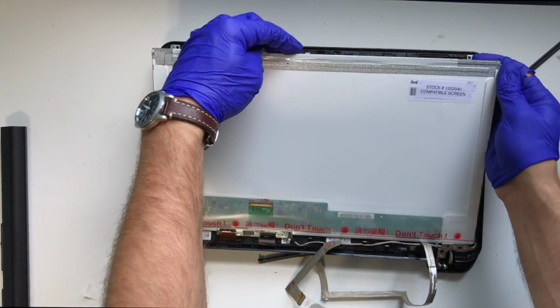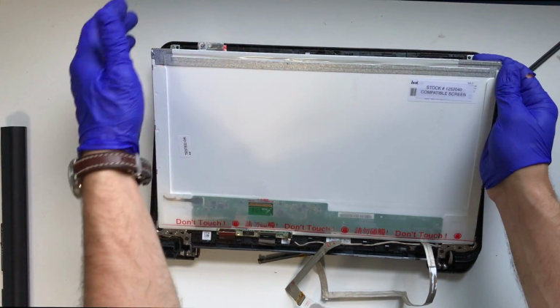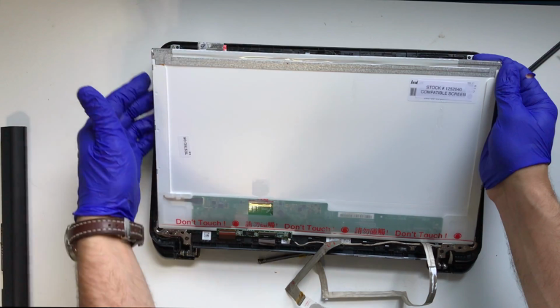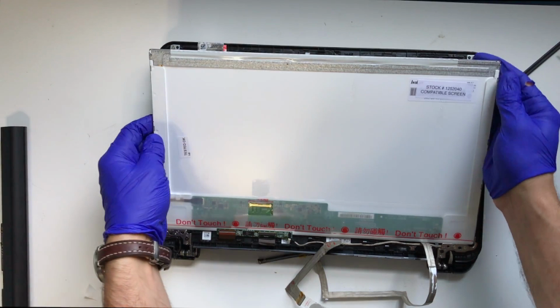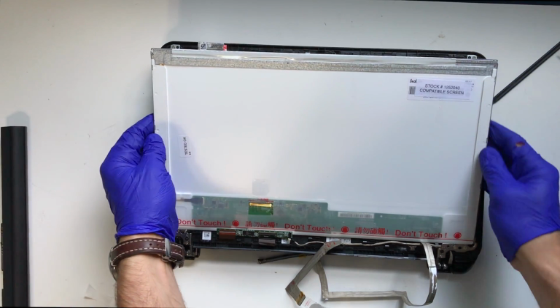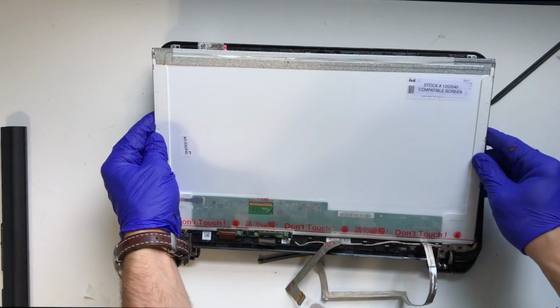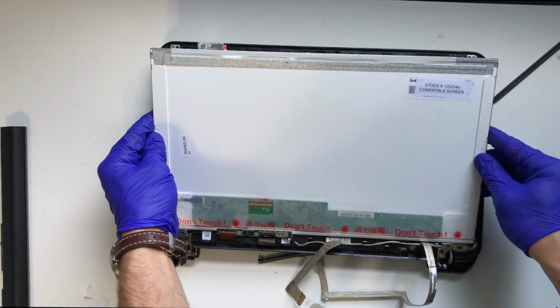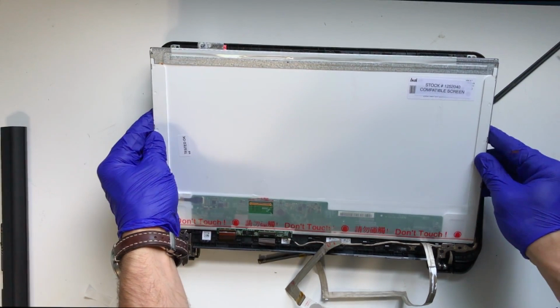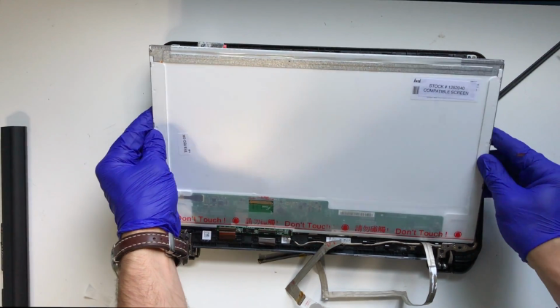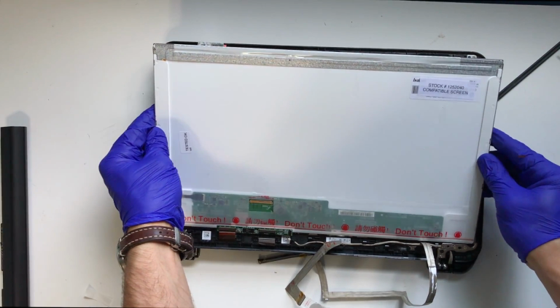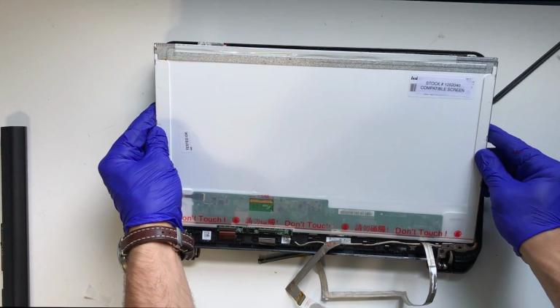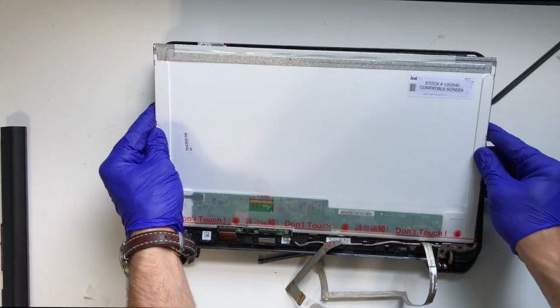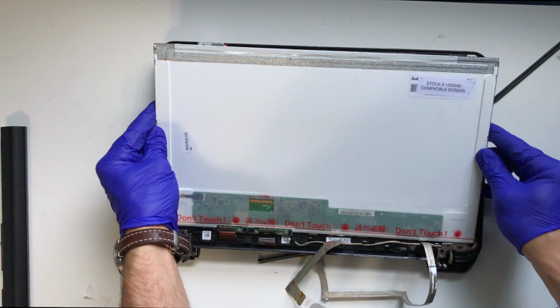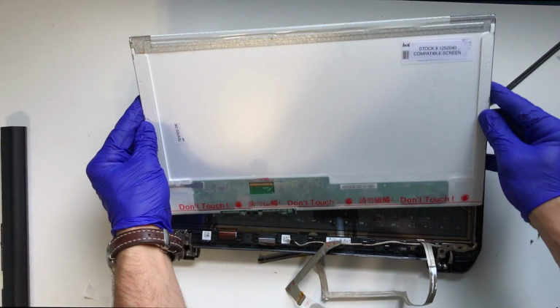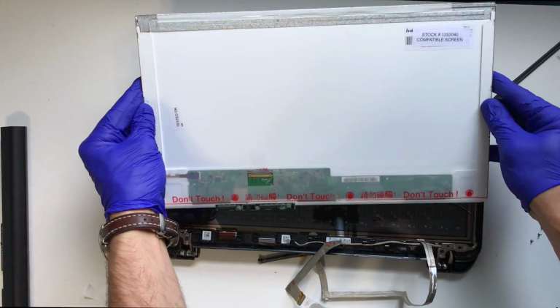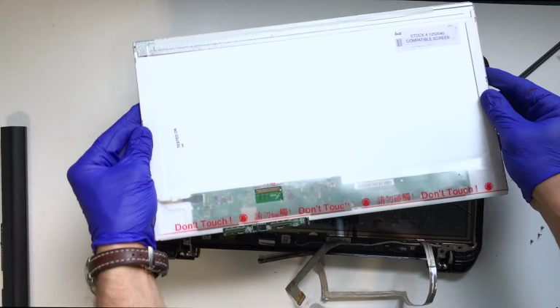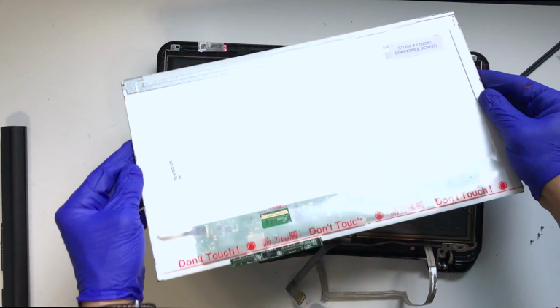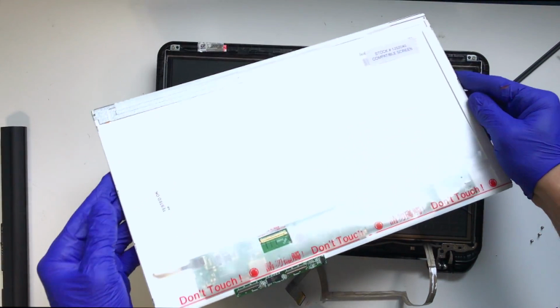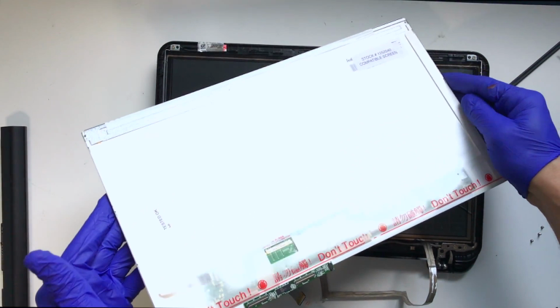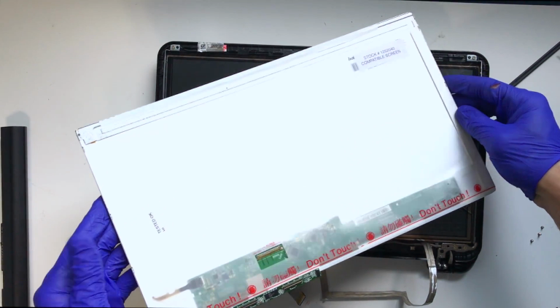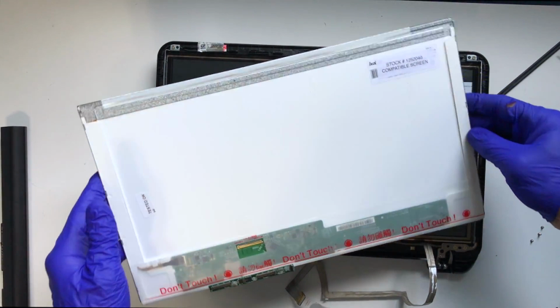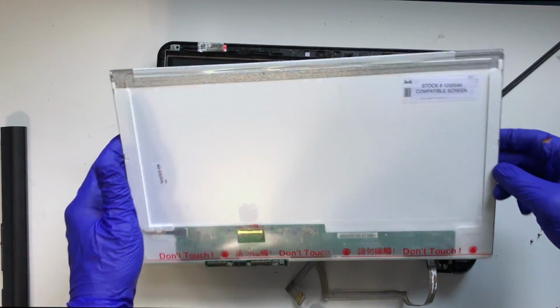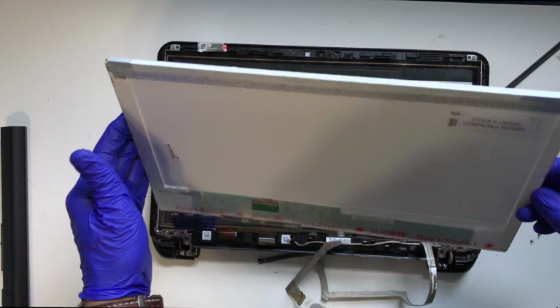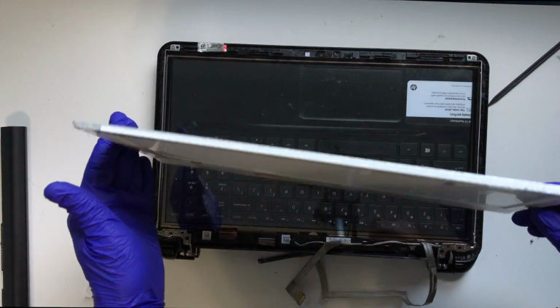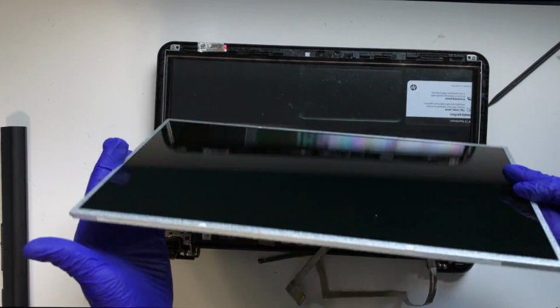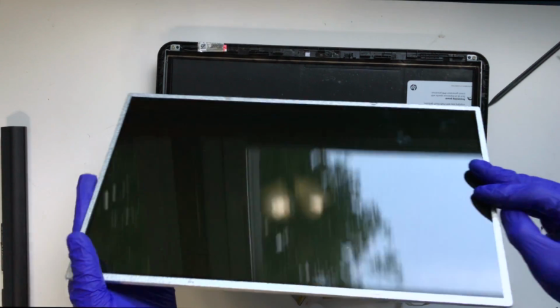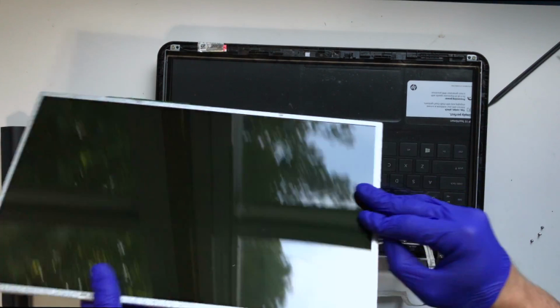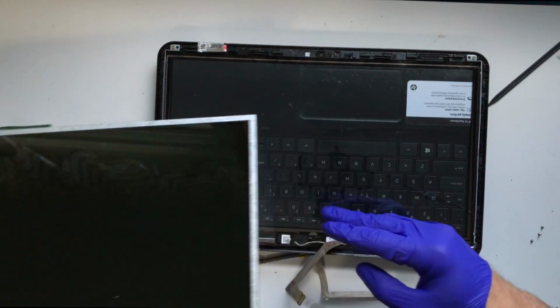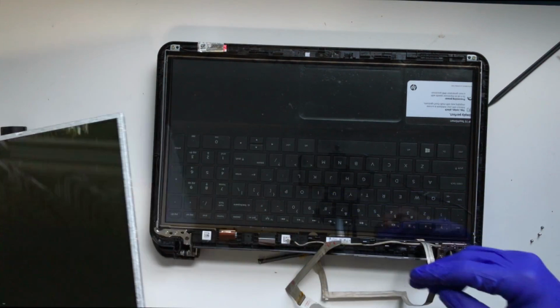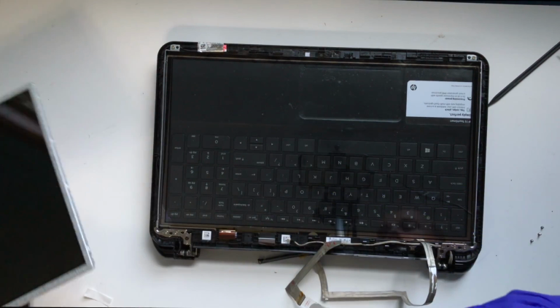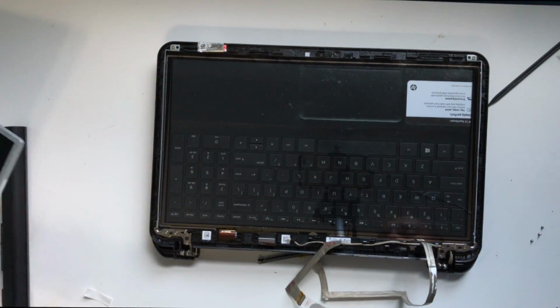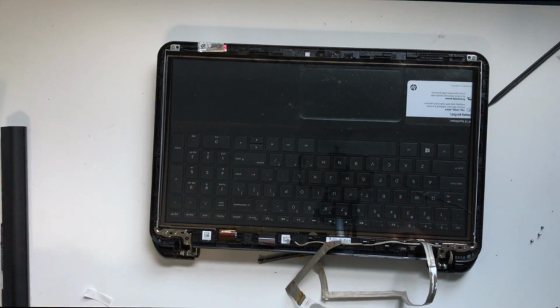Use your hands at the top of the display where the web camera was situated and pull up on the LCD to allow you to remove it from the assembly.